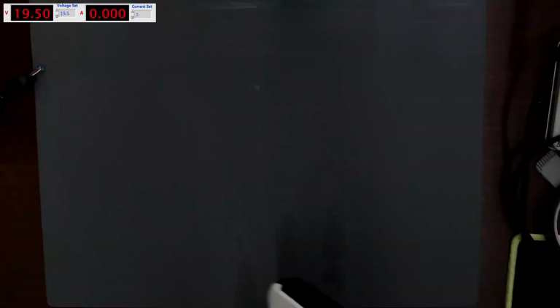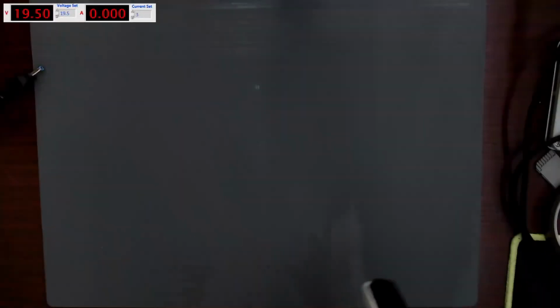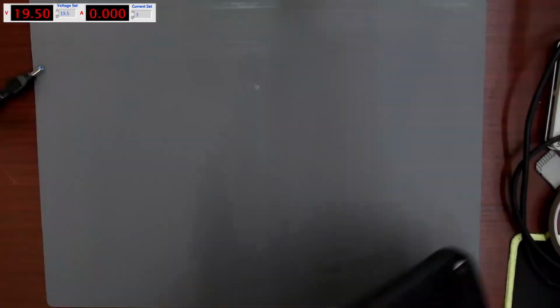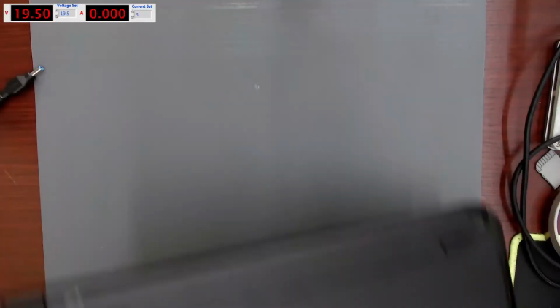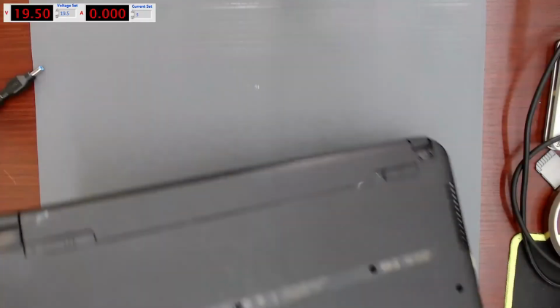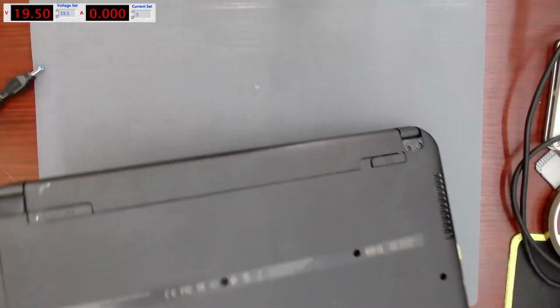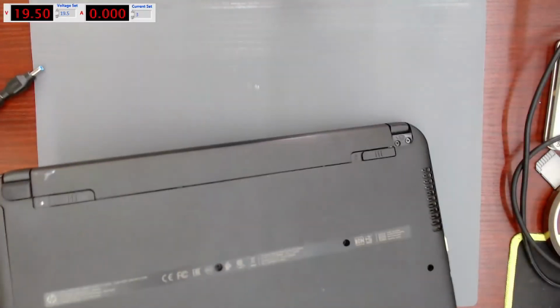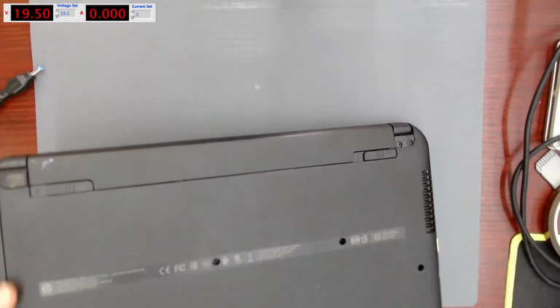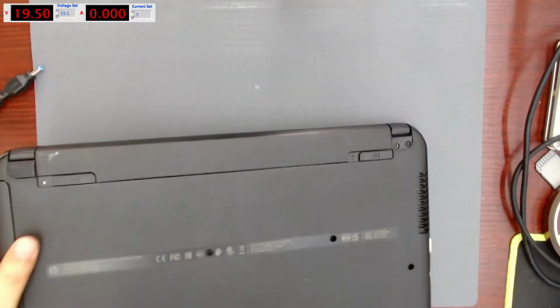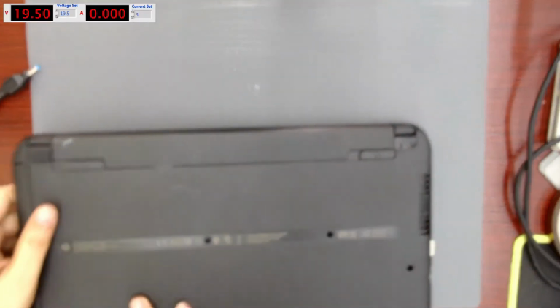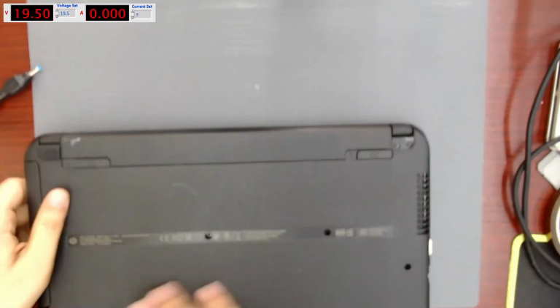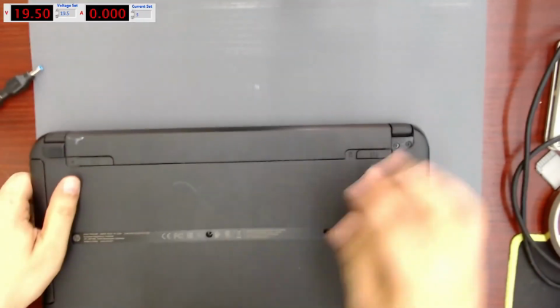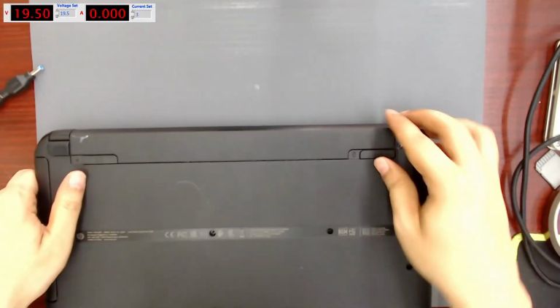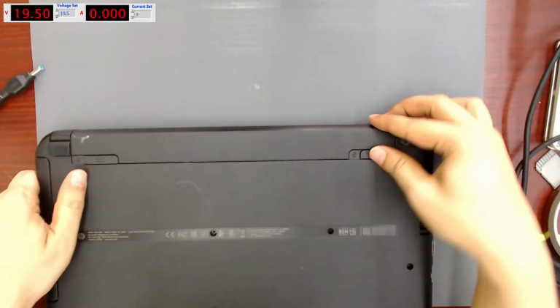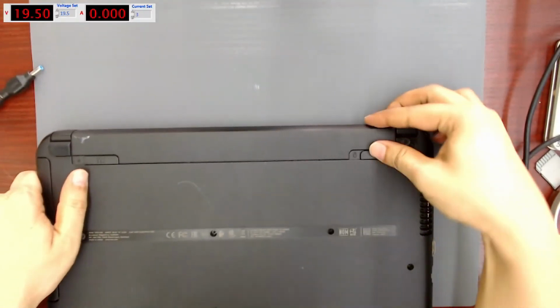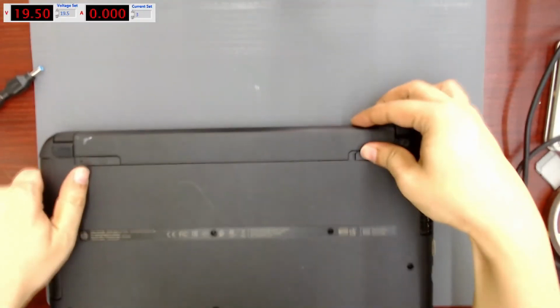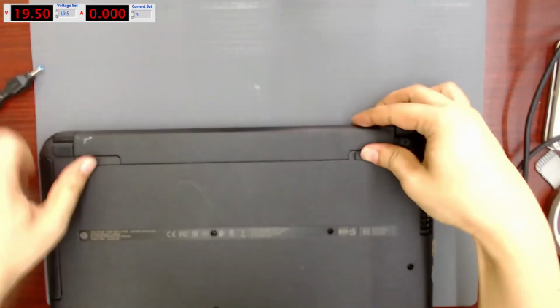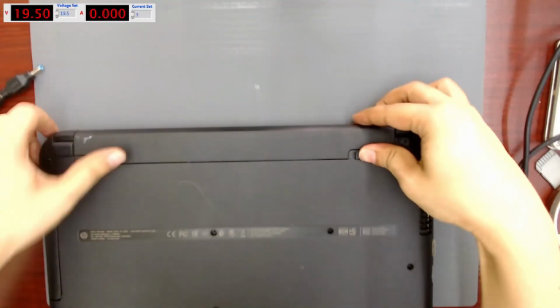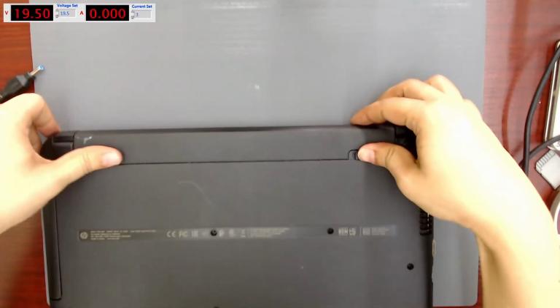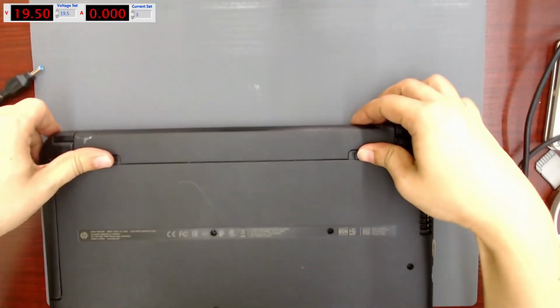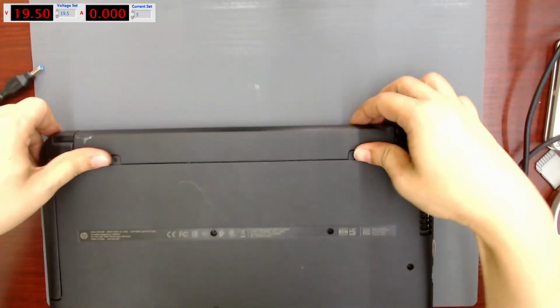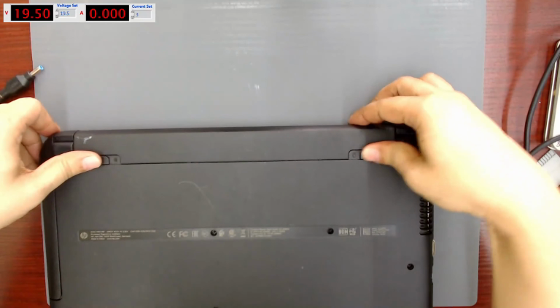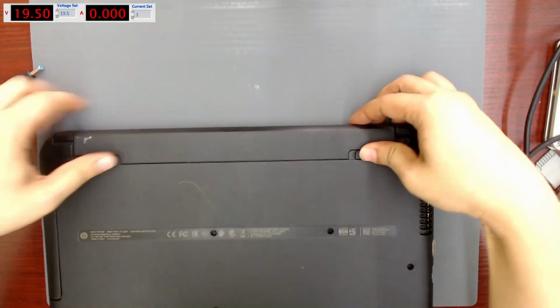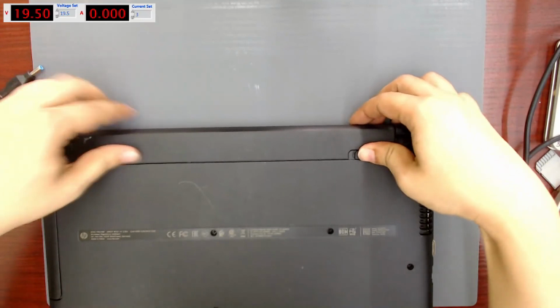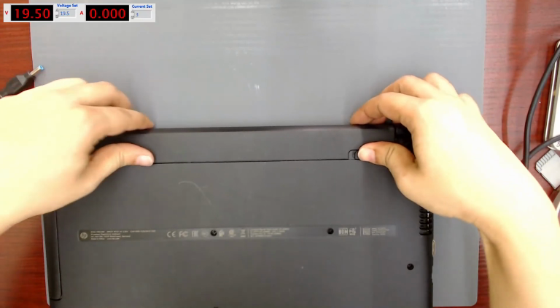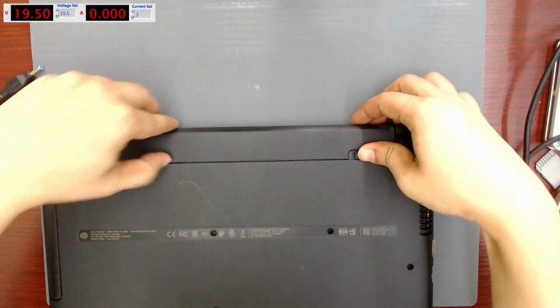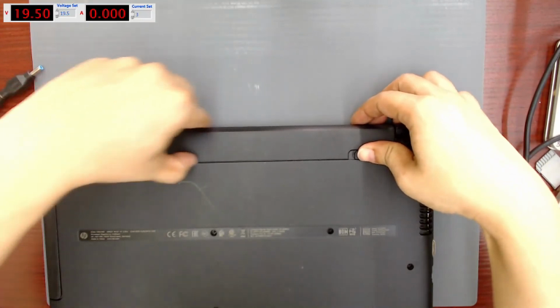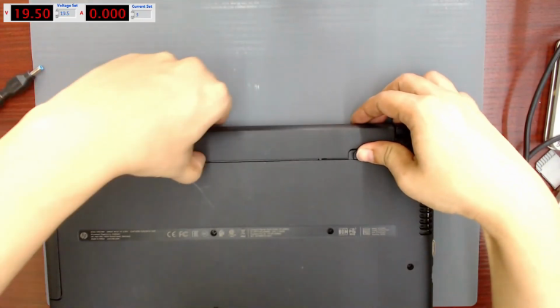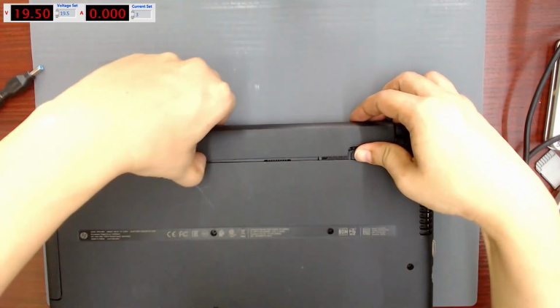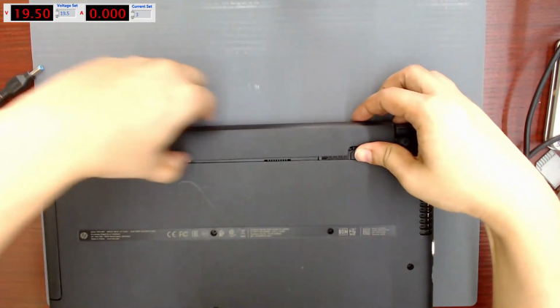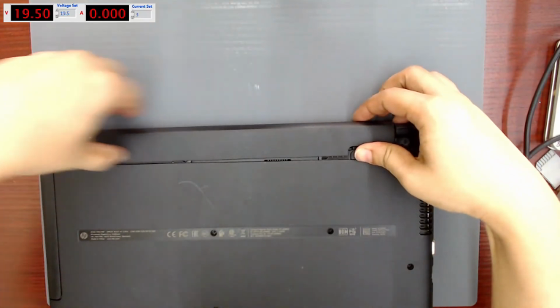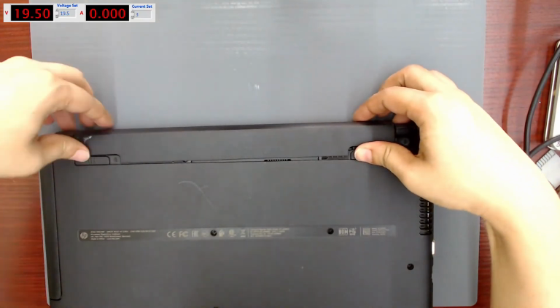Welcome to my repair videos. This time I have an HP laptop that won't turn on.